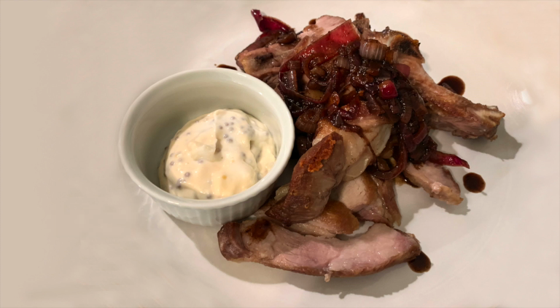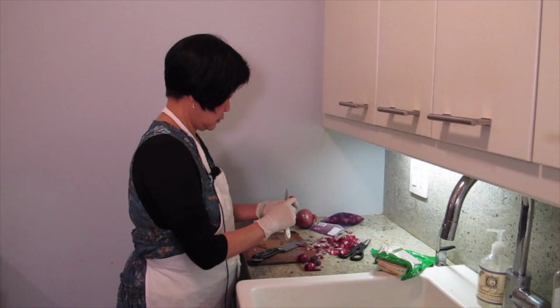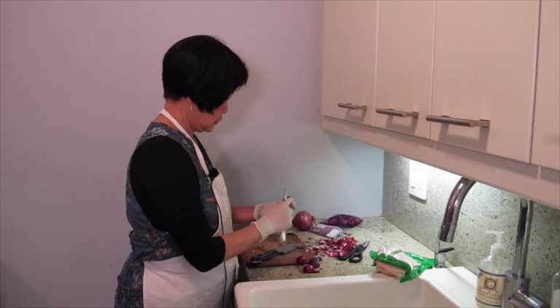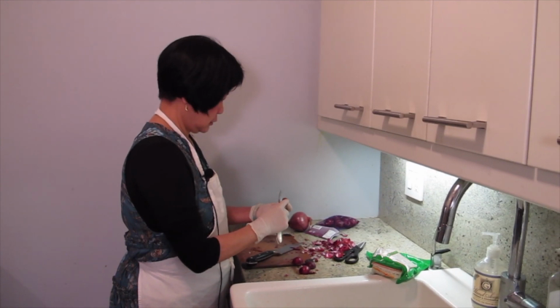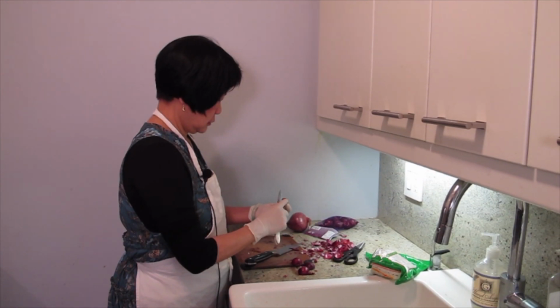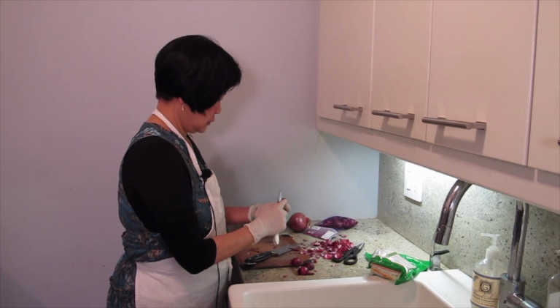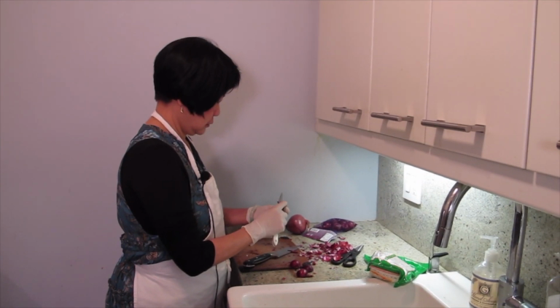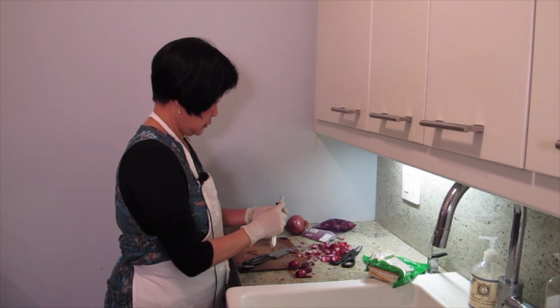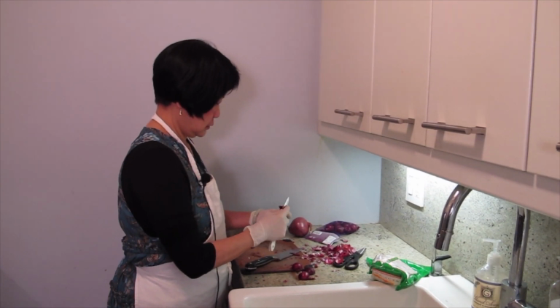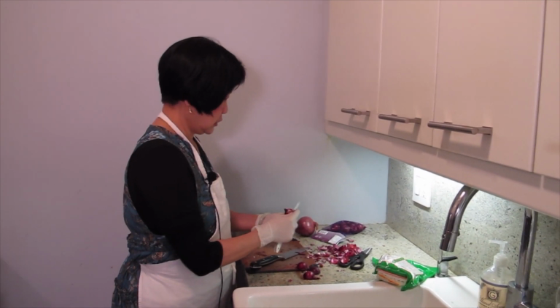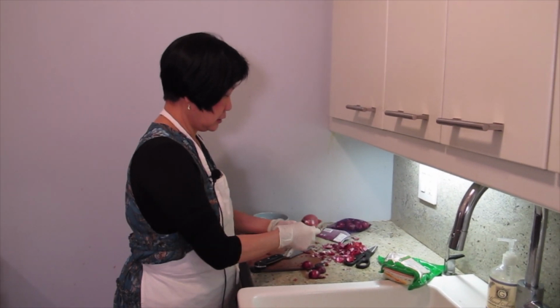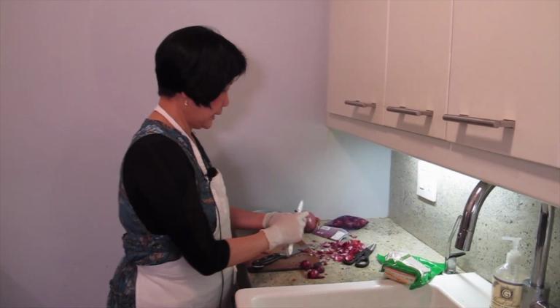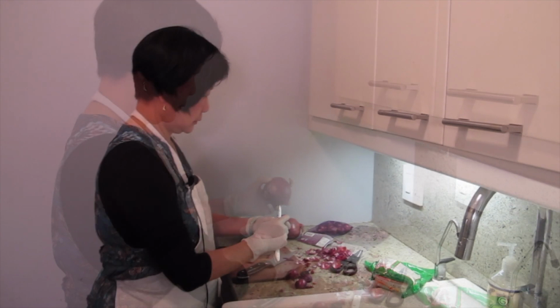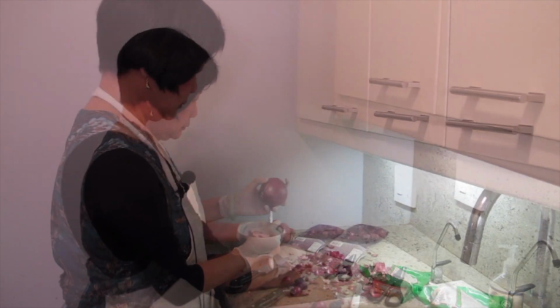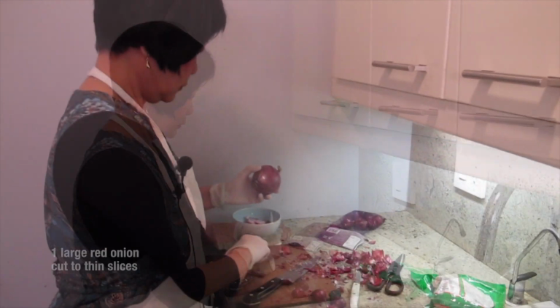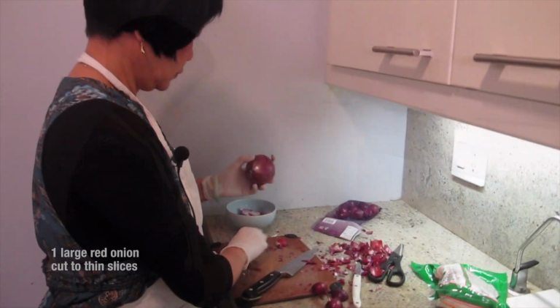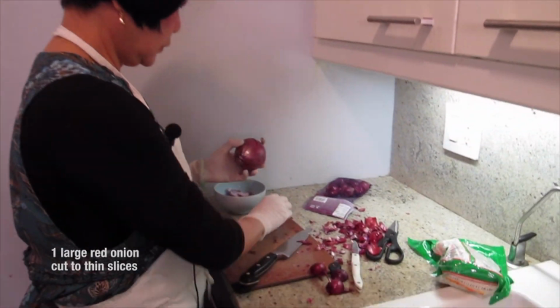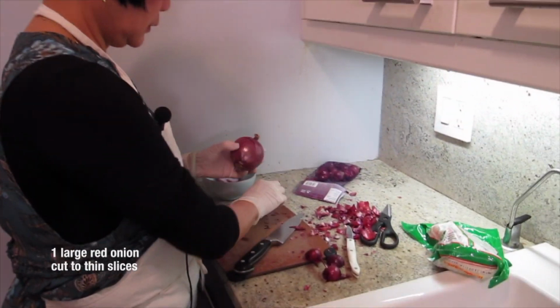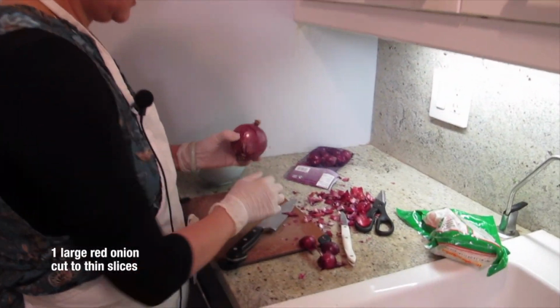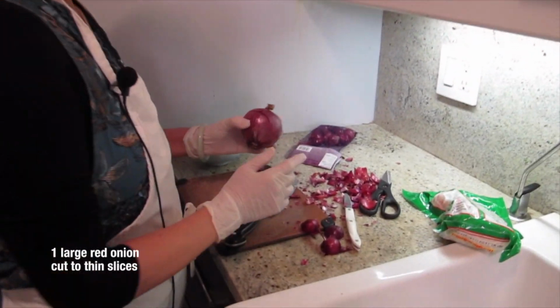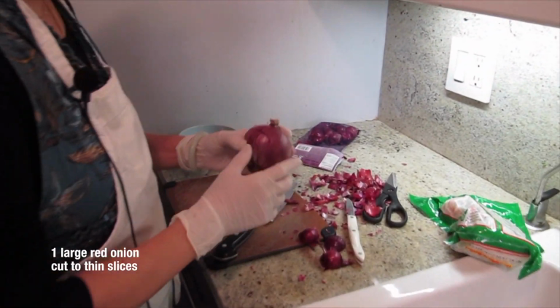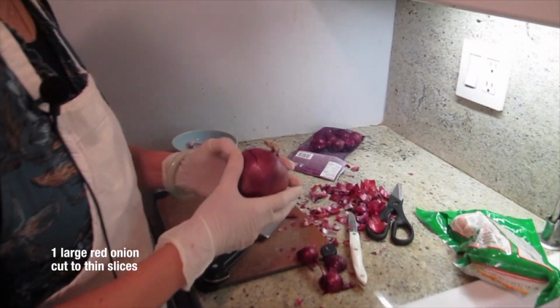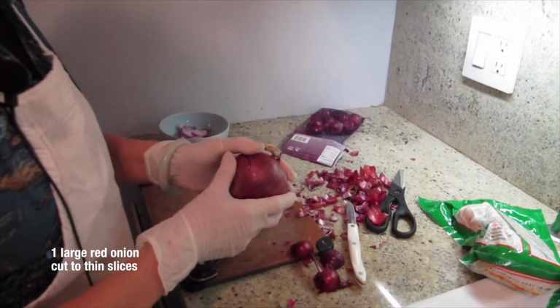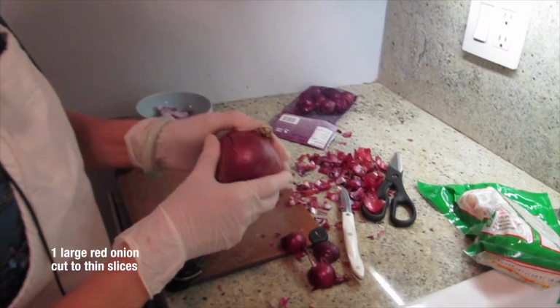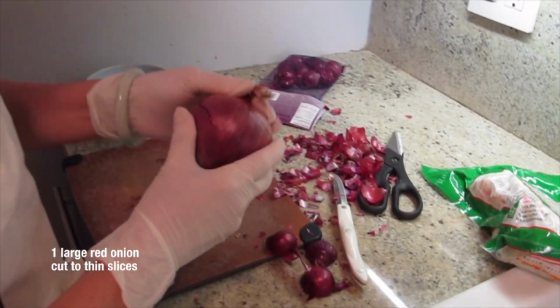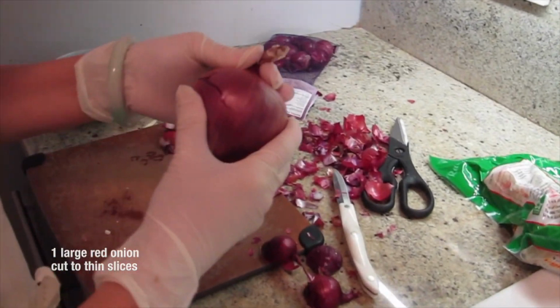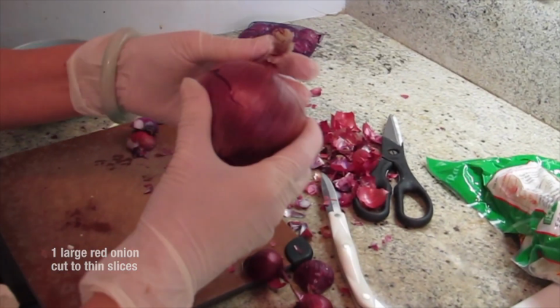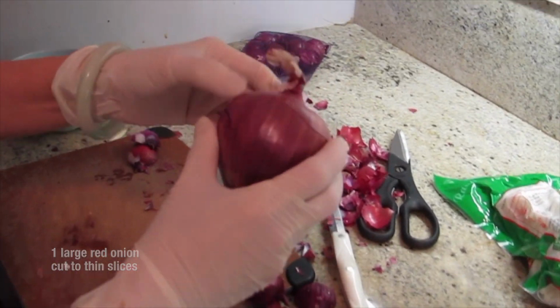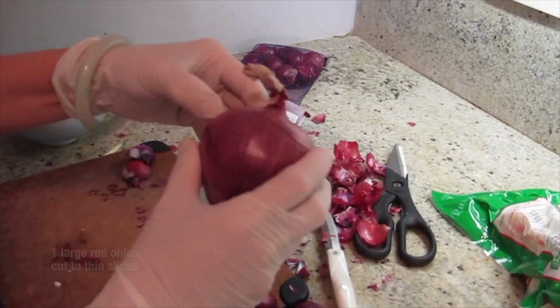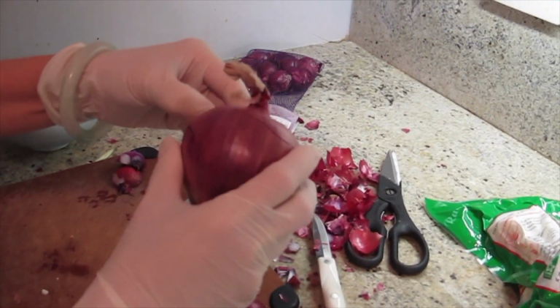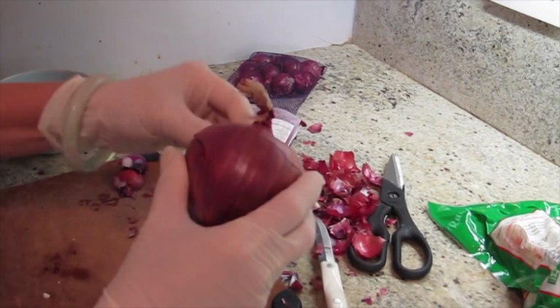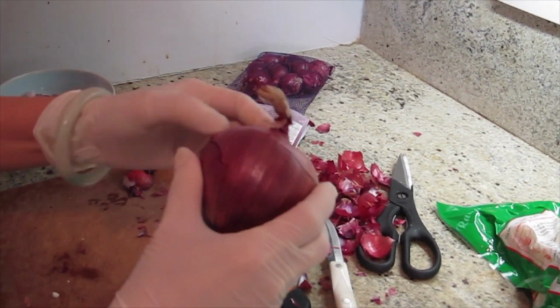What are we cooking today, Joyce? I'm making a pork chop with an onion balsamic reduction sauce.